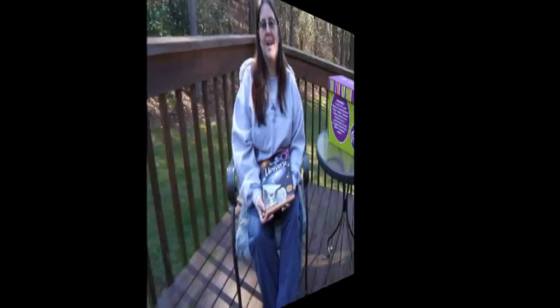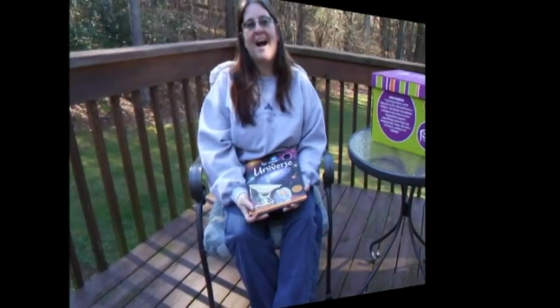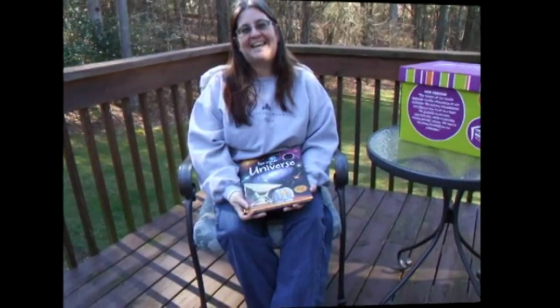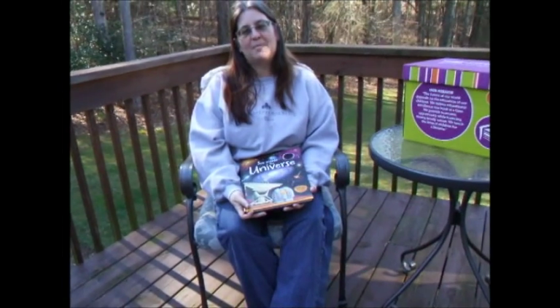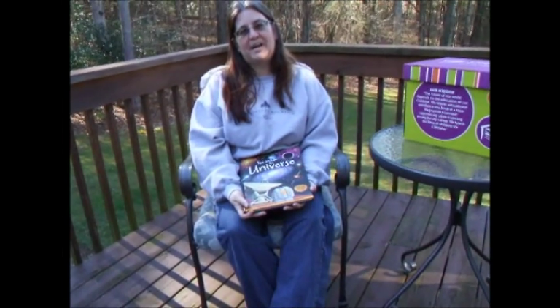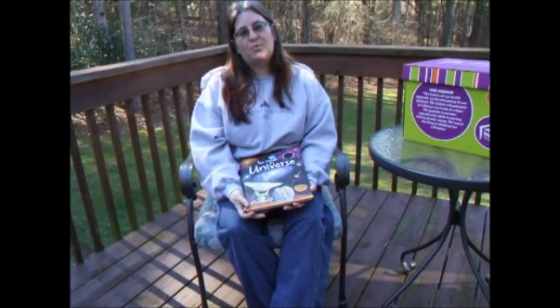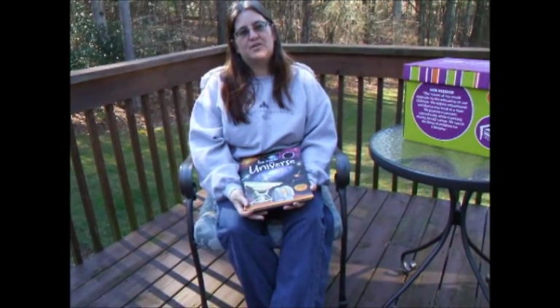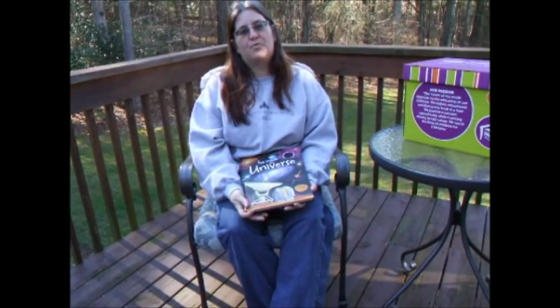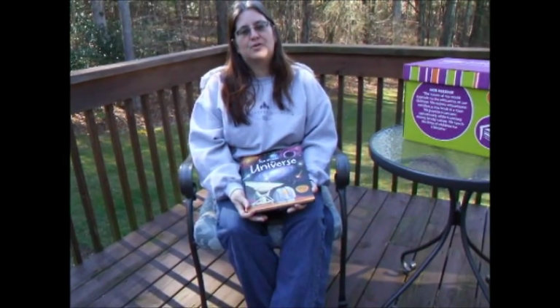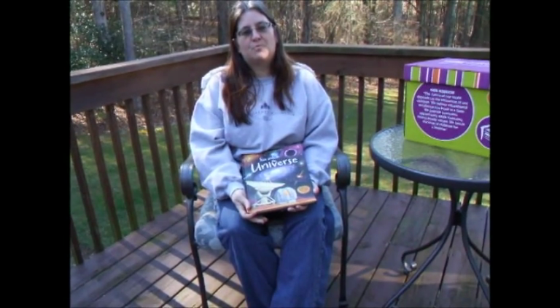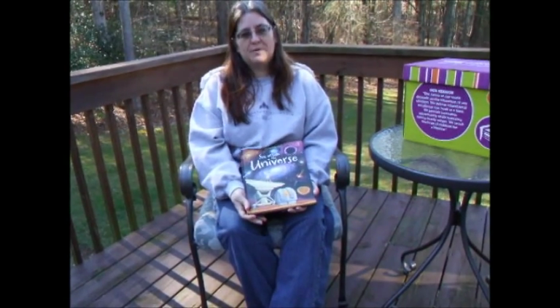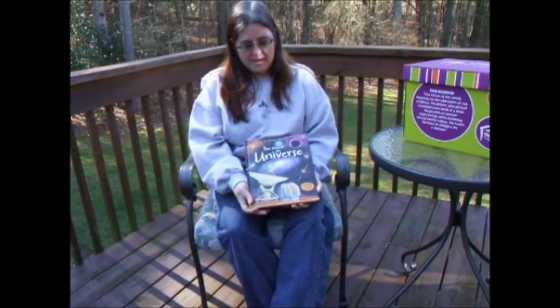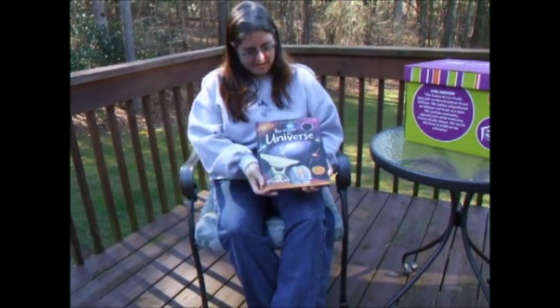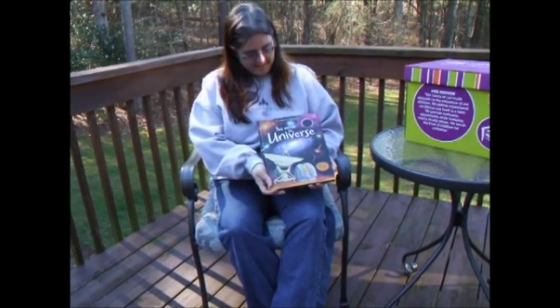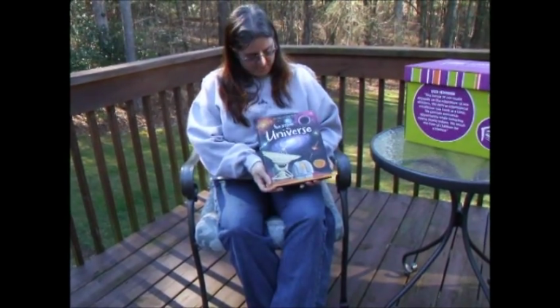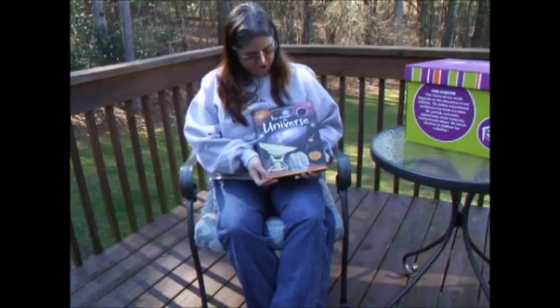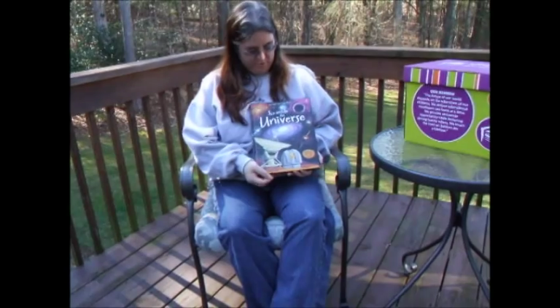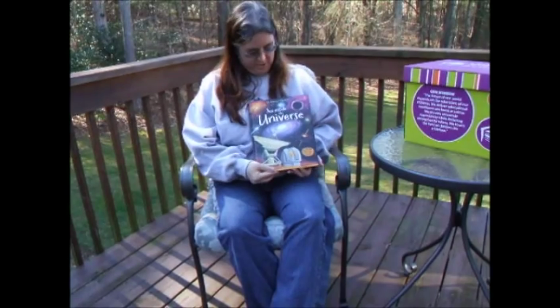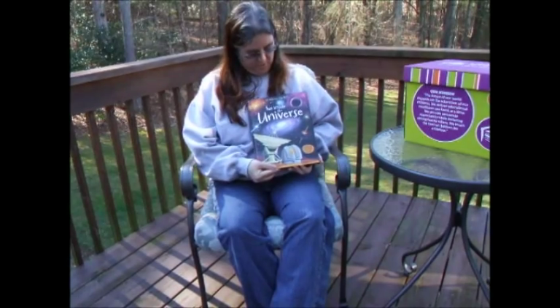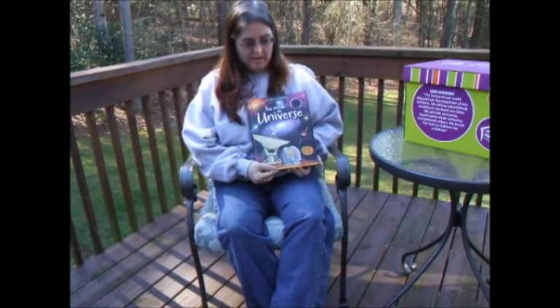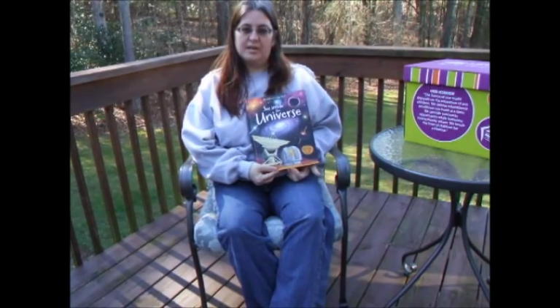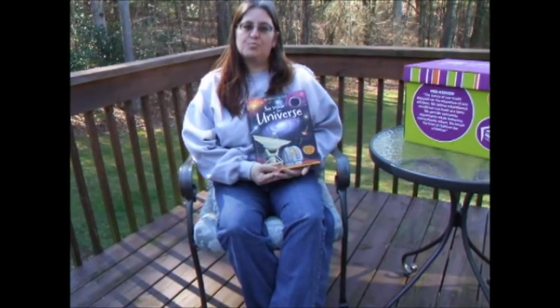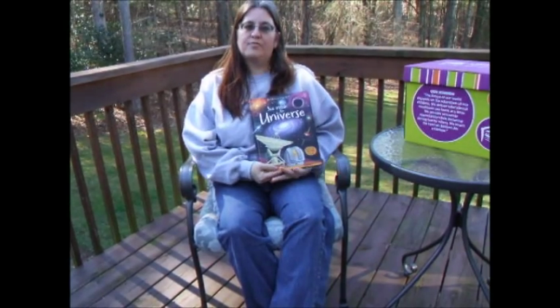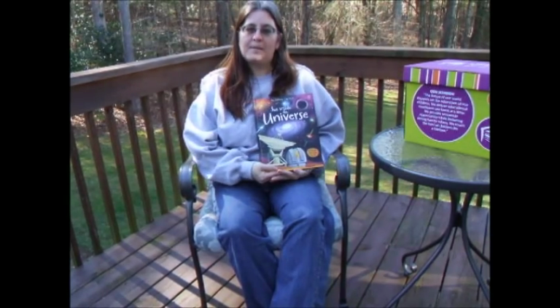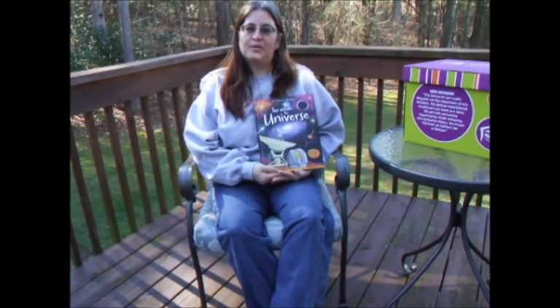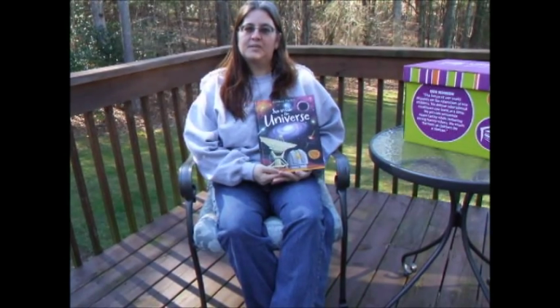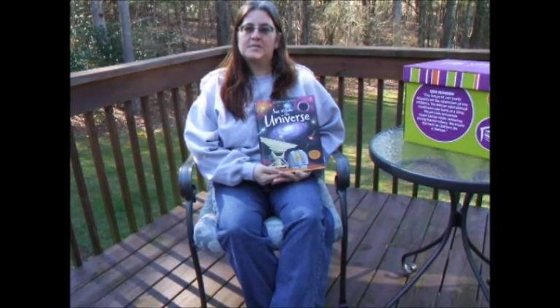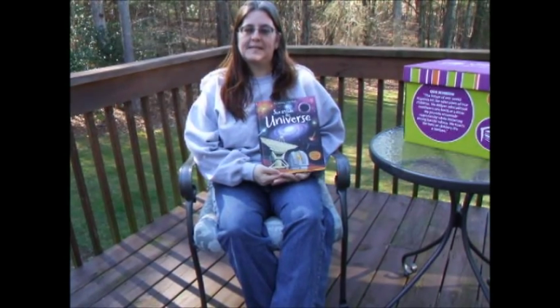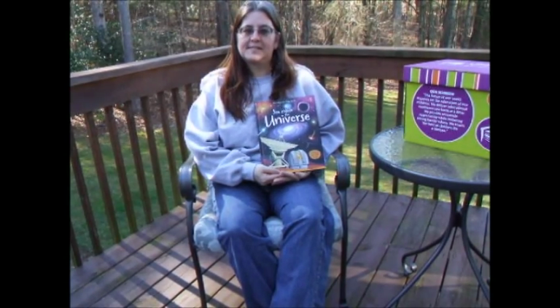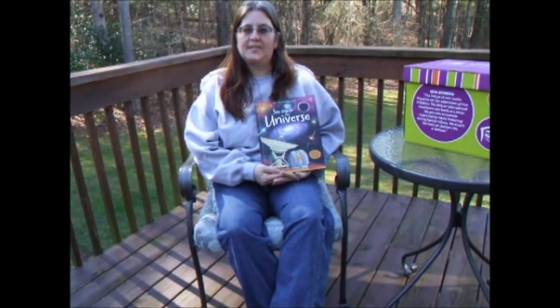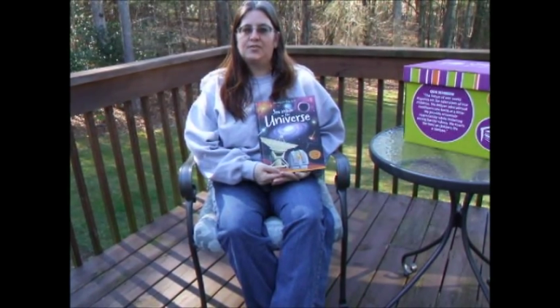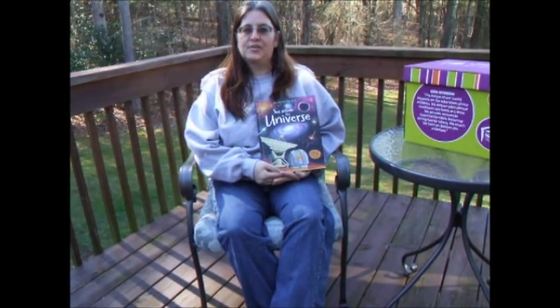Hi, I'm Carol with Usborne Books and More, and today I want to share with you an Usborne flap book, See Inside the Universe.